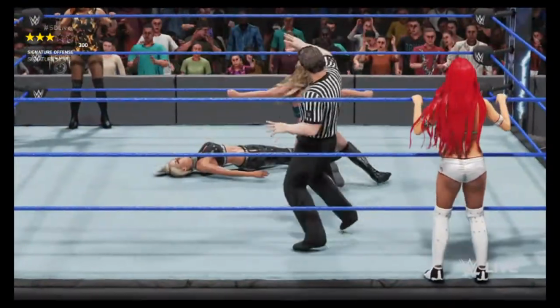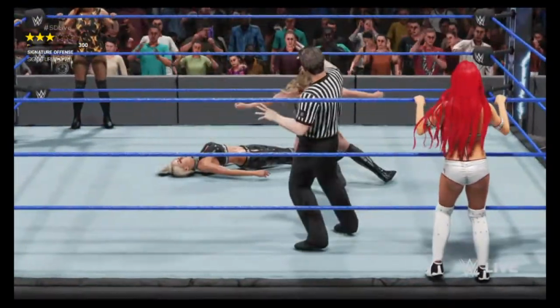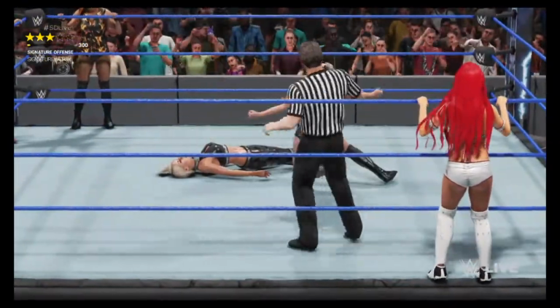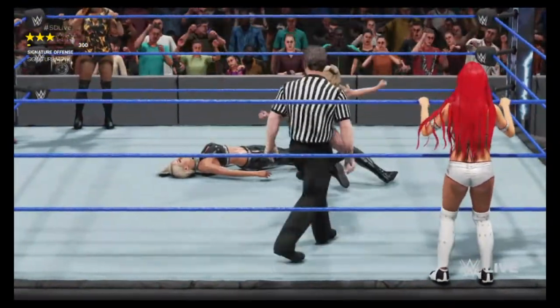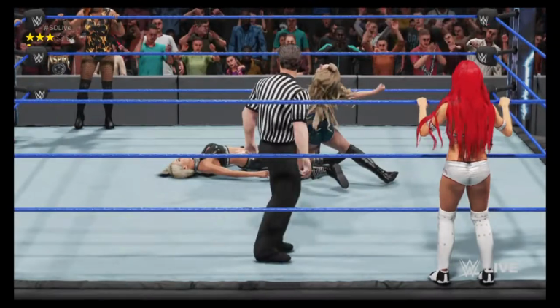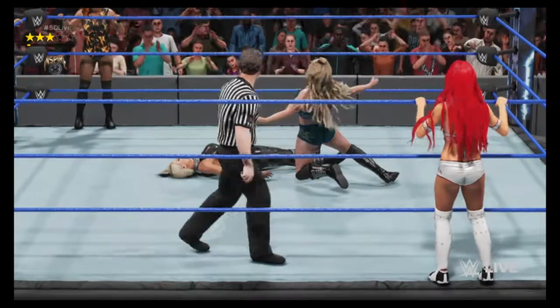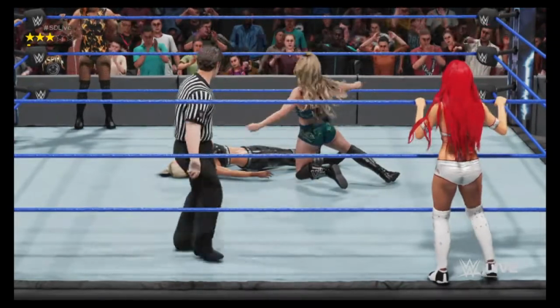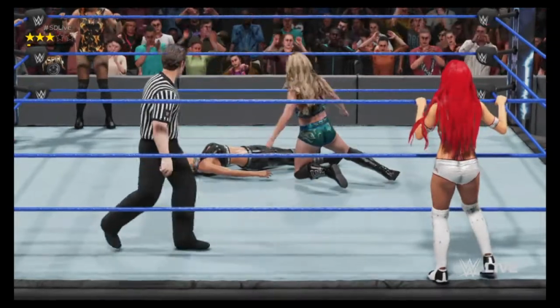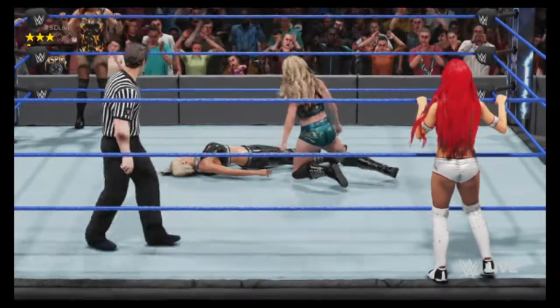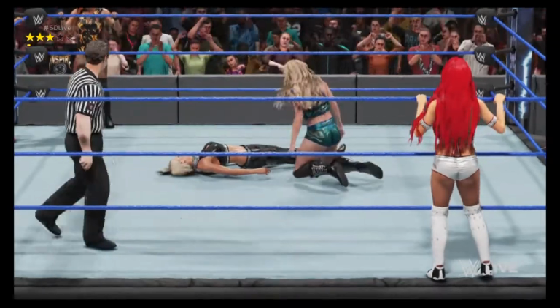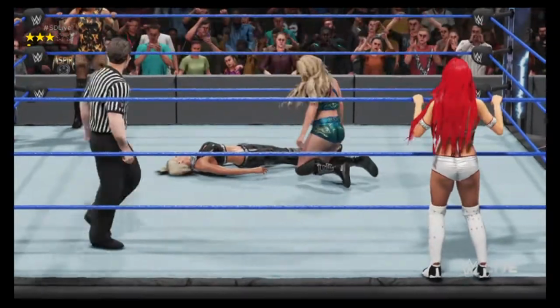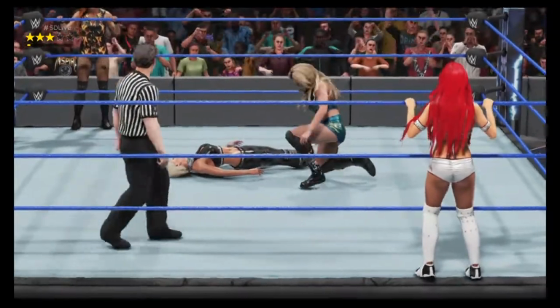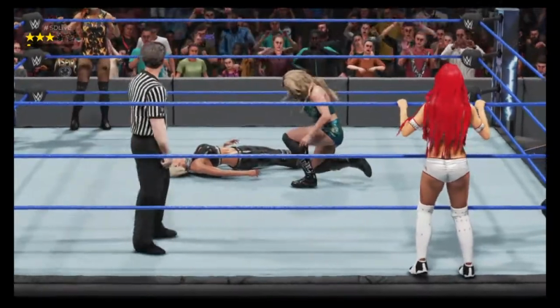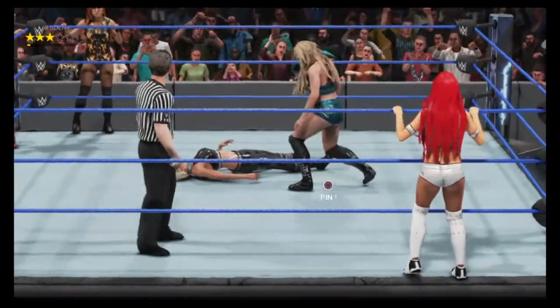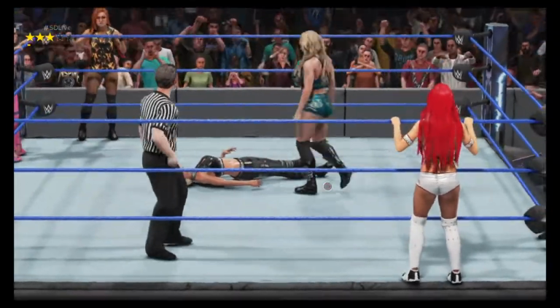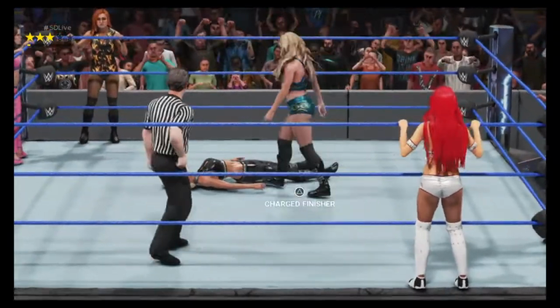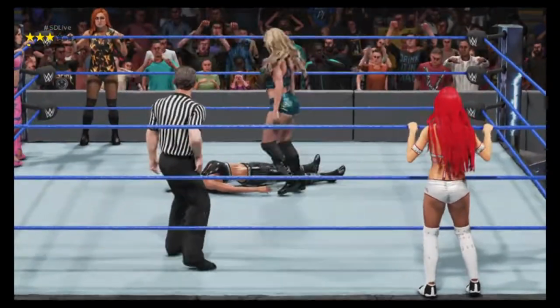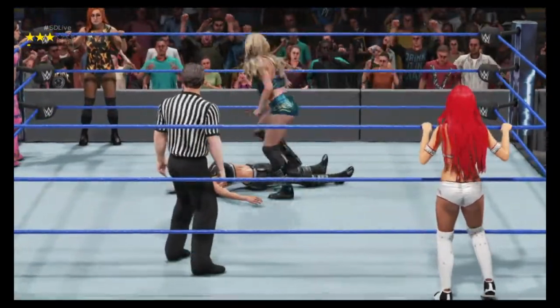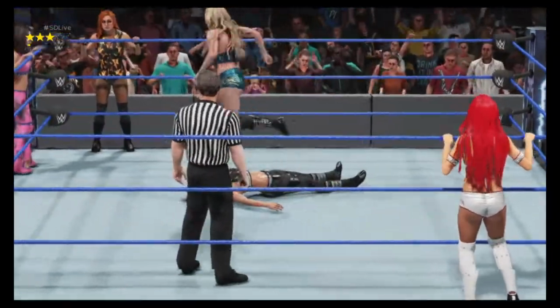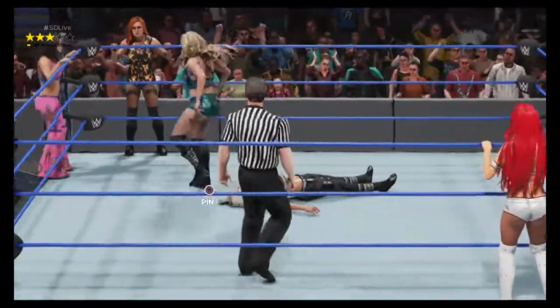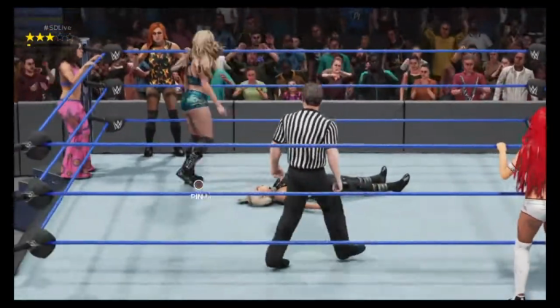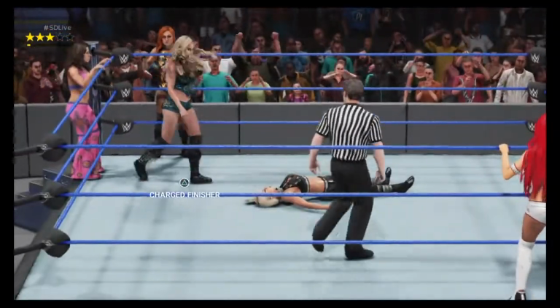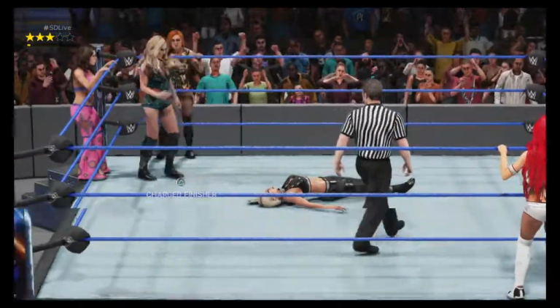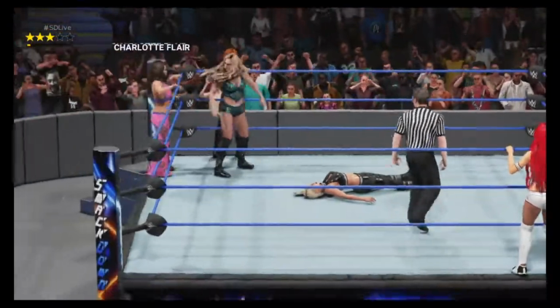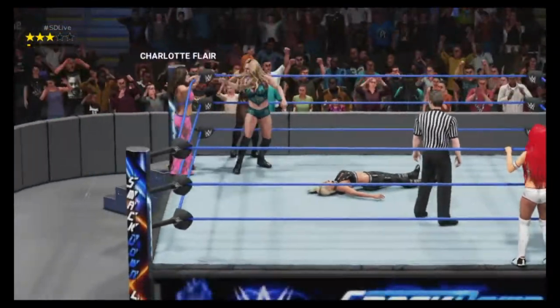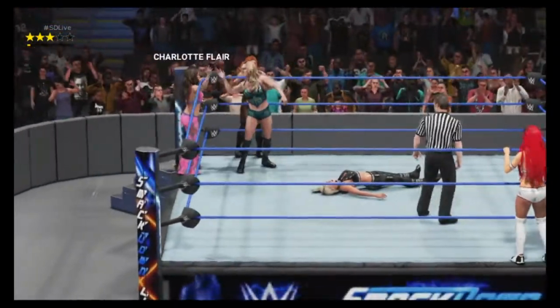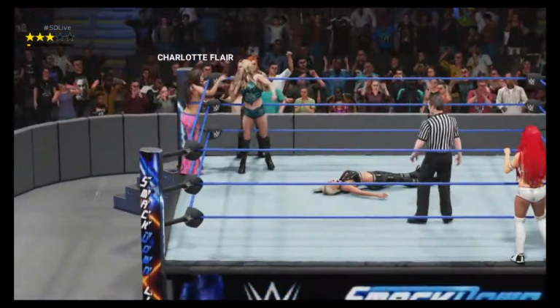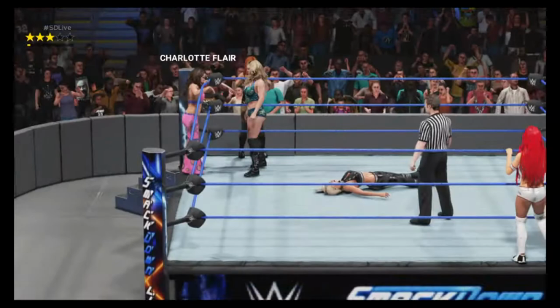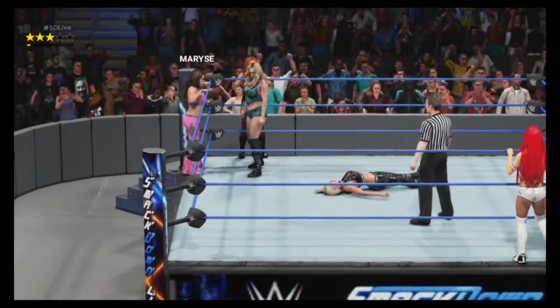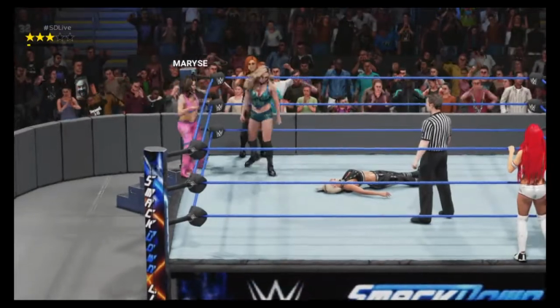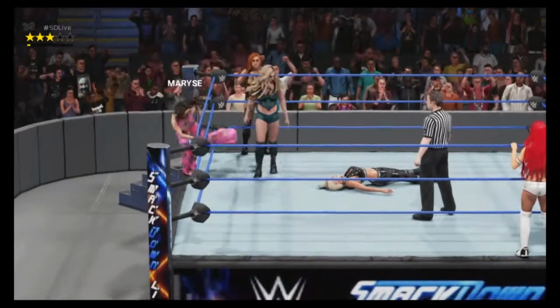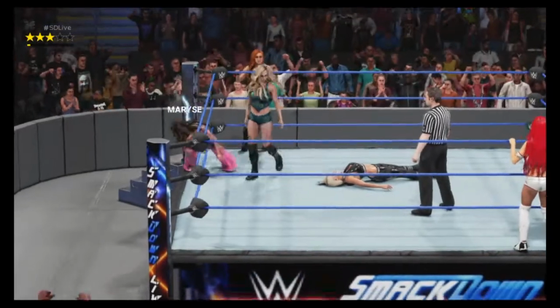Charlotte with the spear! That's it — that's what she needed! She's rolling now! What impact! Beautiful technique!